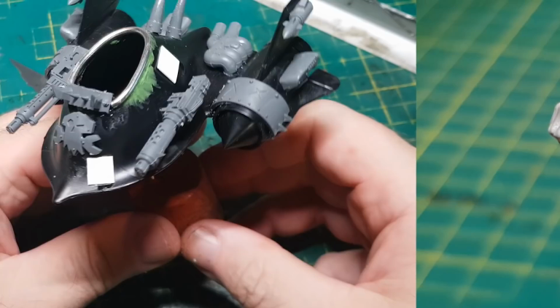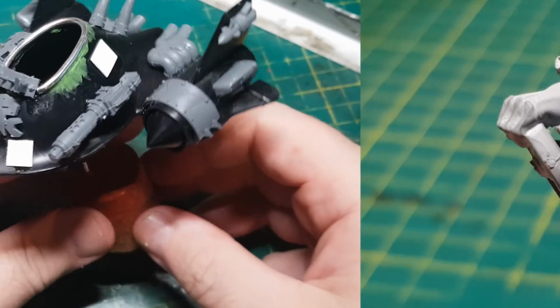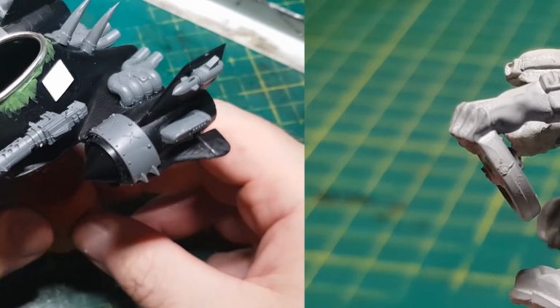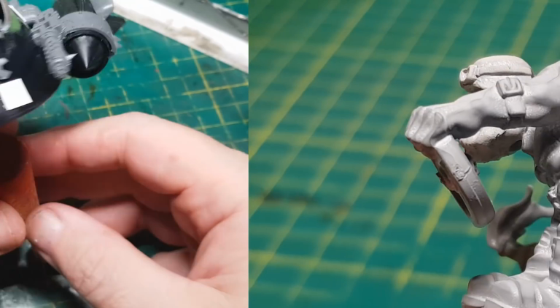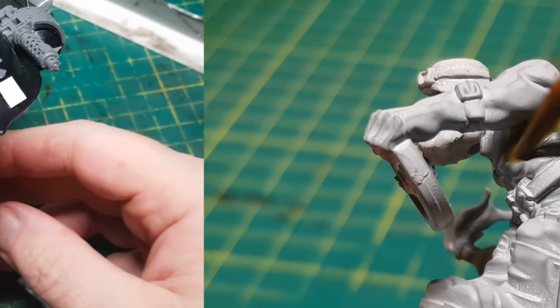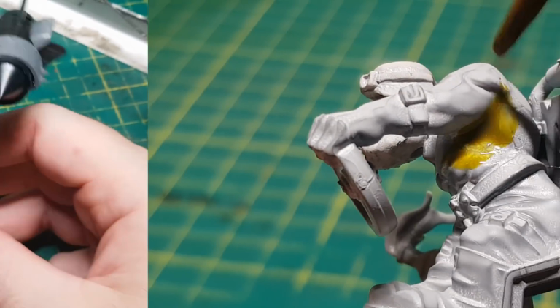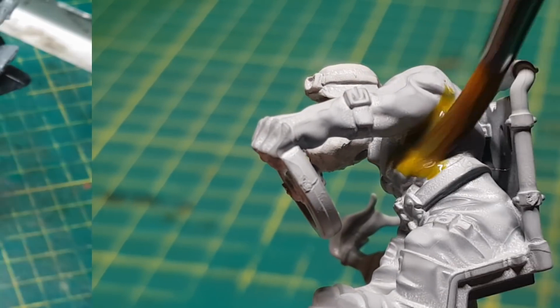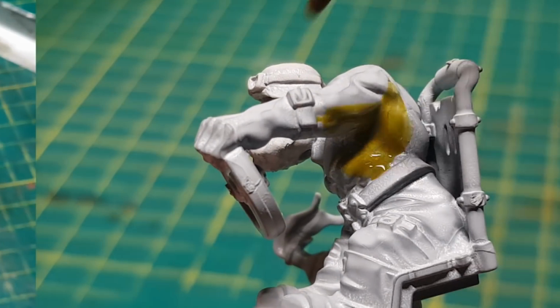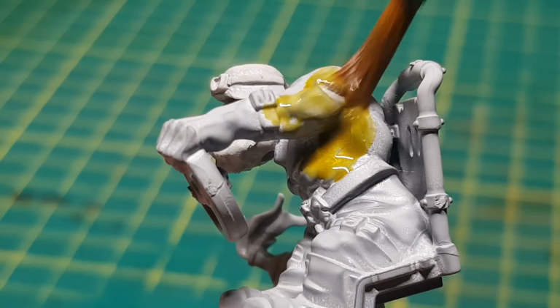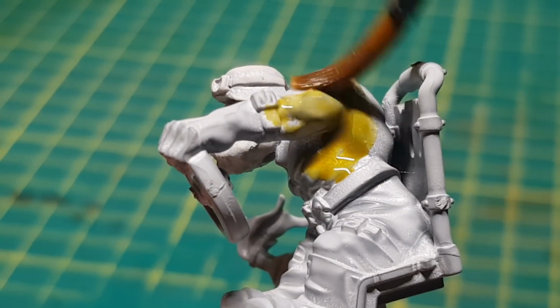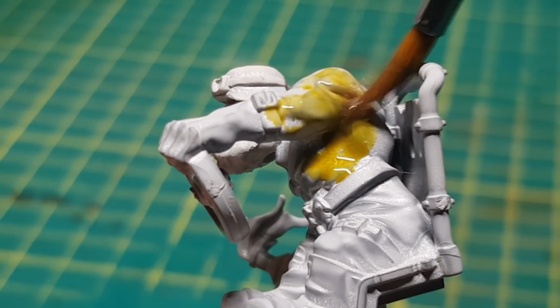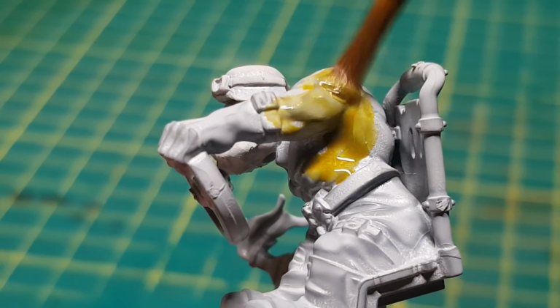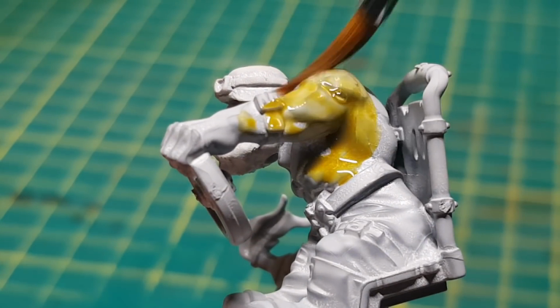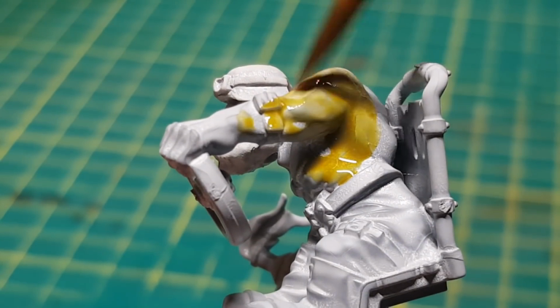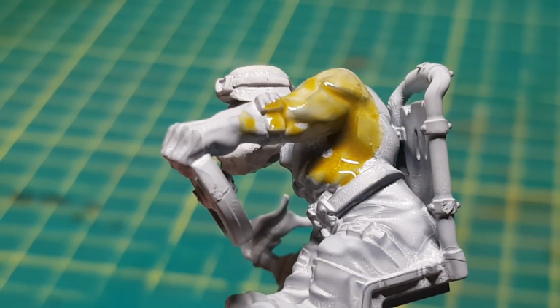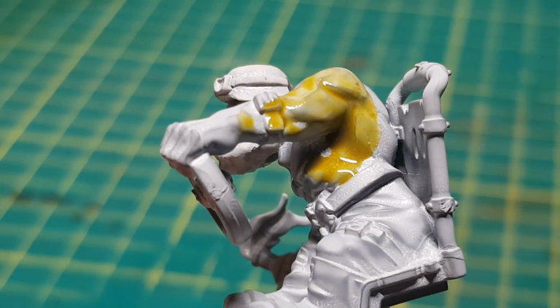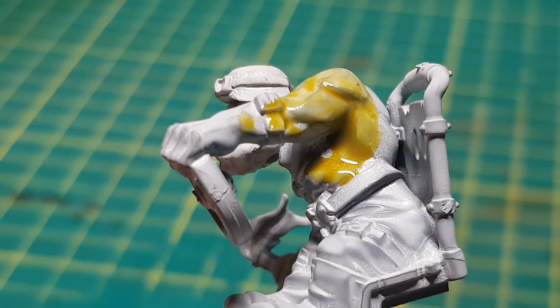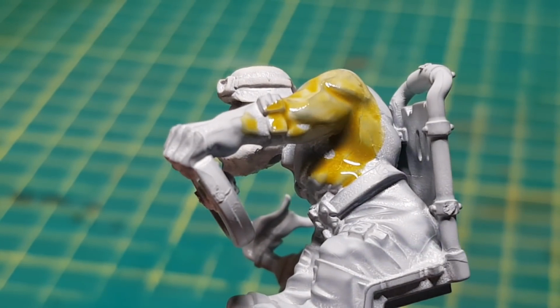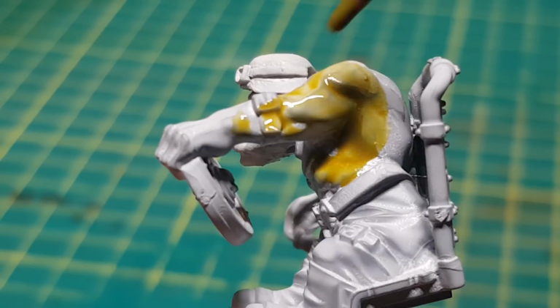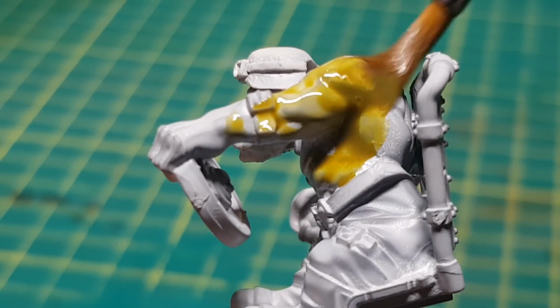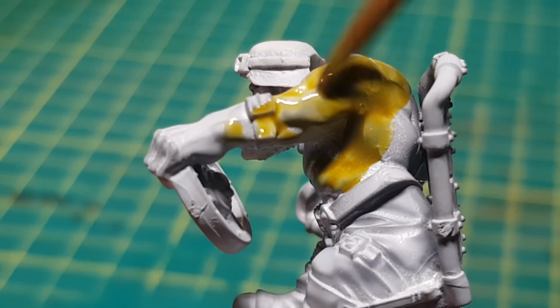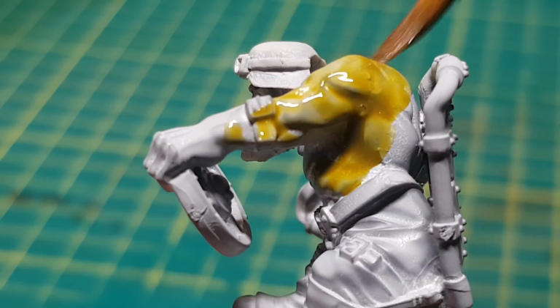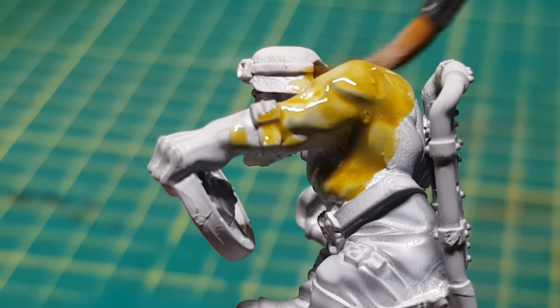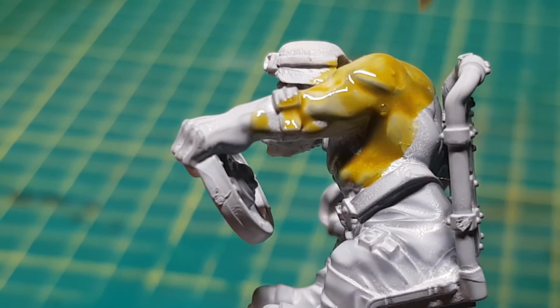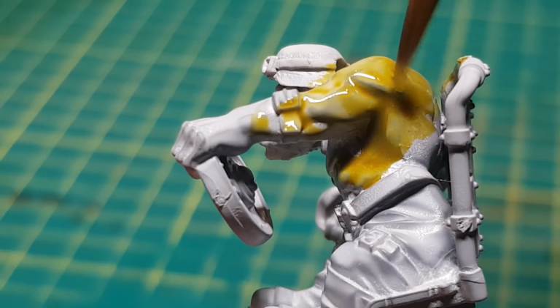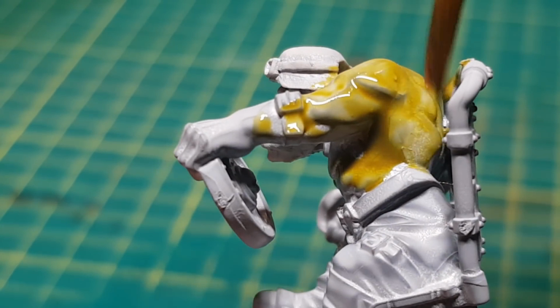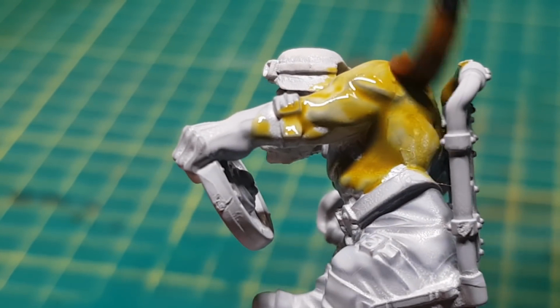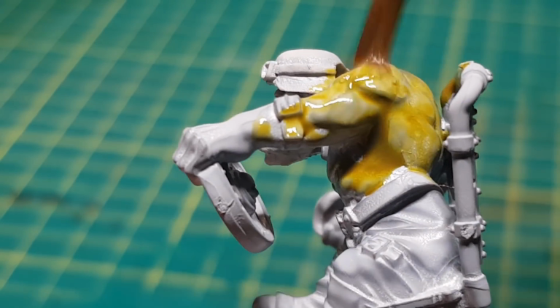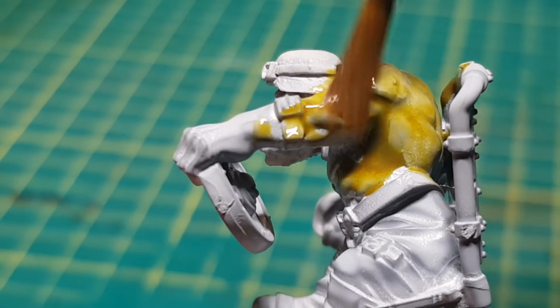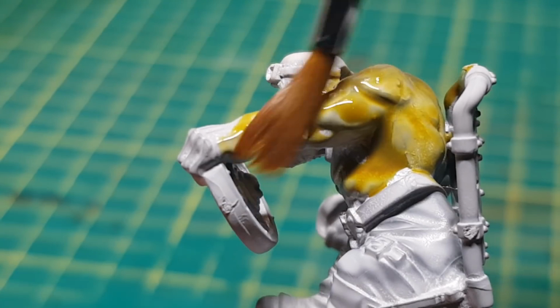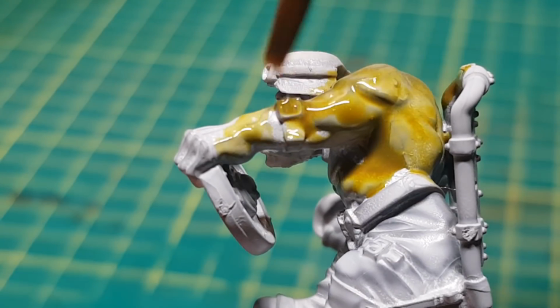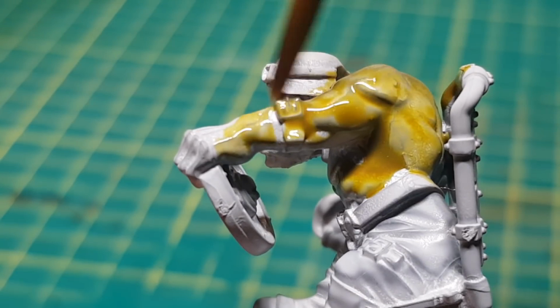I'm still playing around with the contrast paints and I want my orc to start to be a lighter colour green, just to see how that looks.